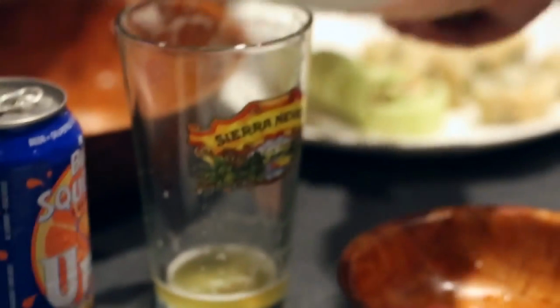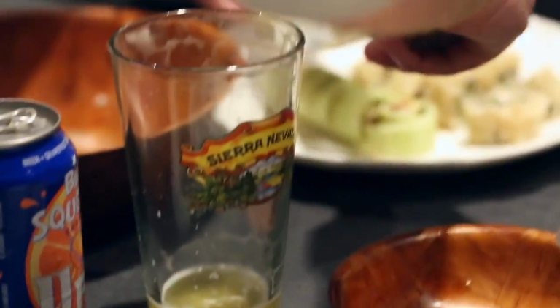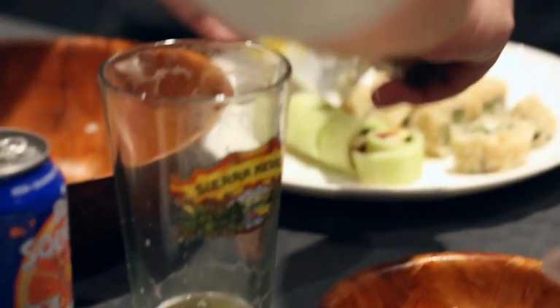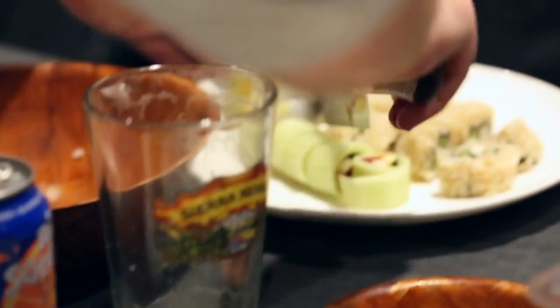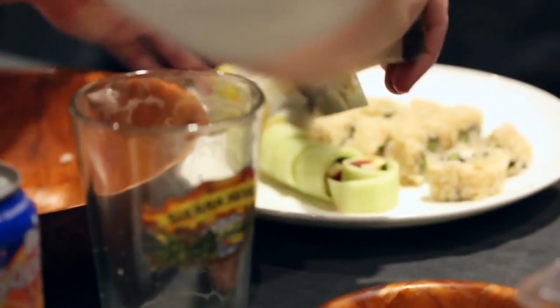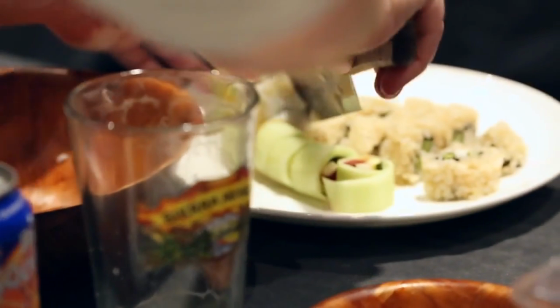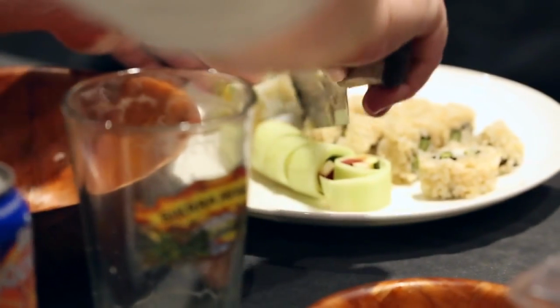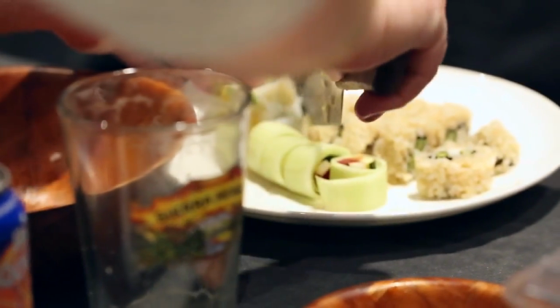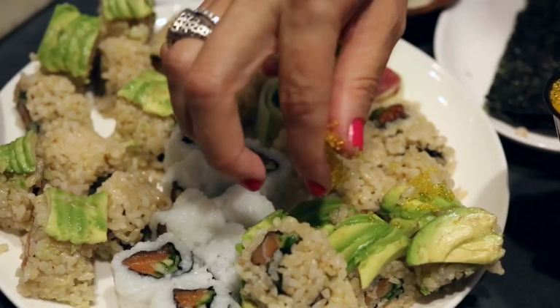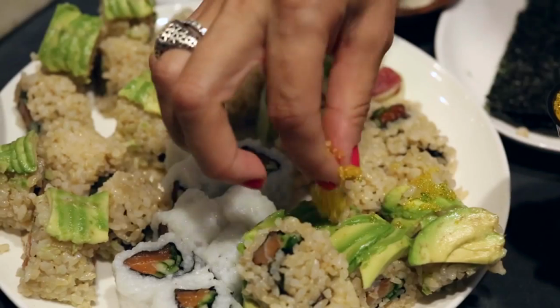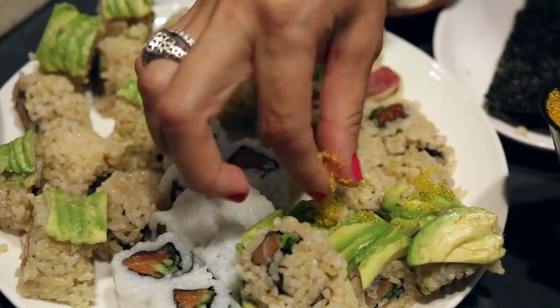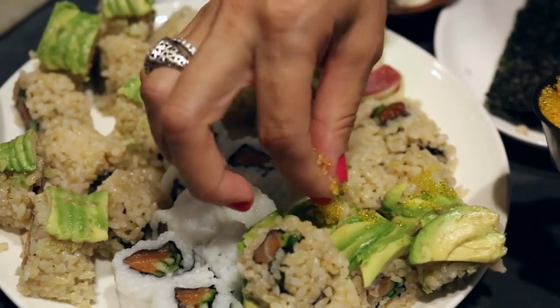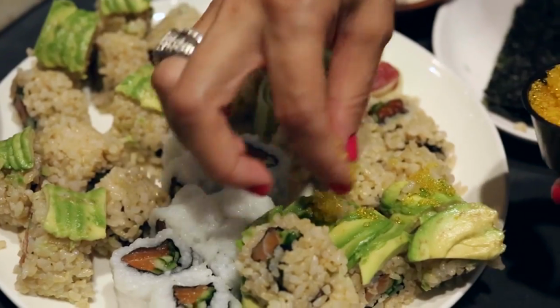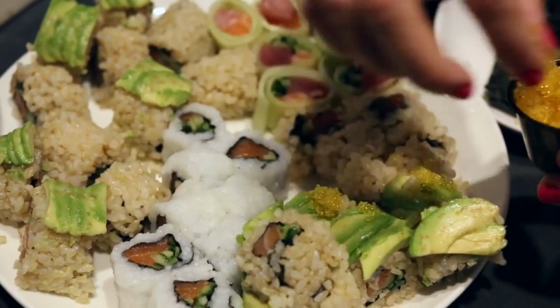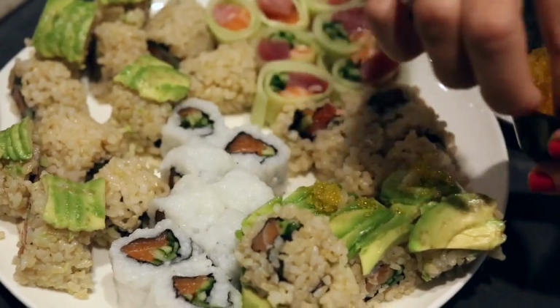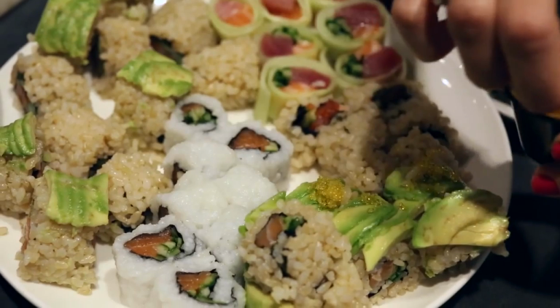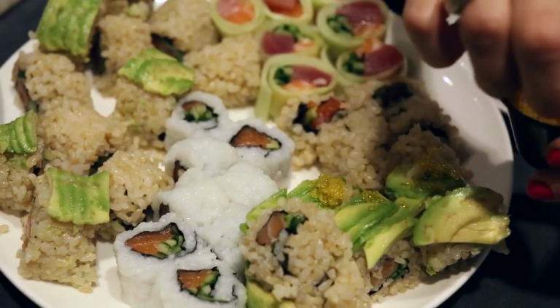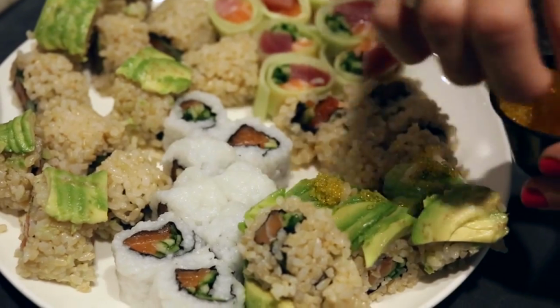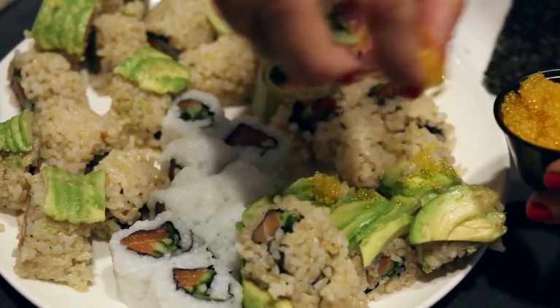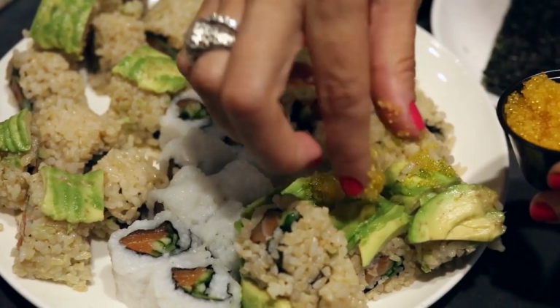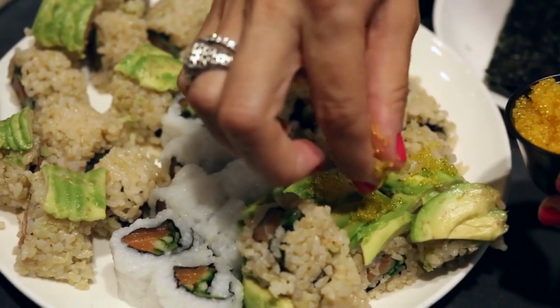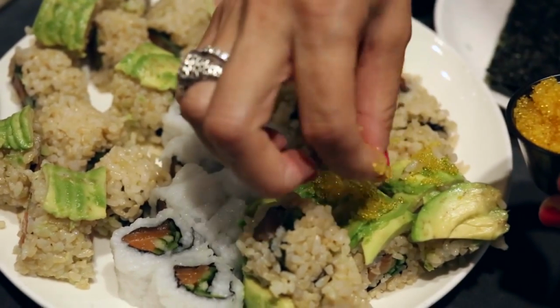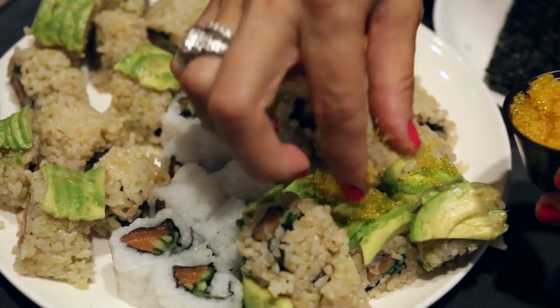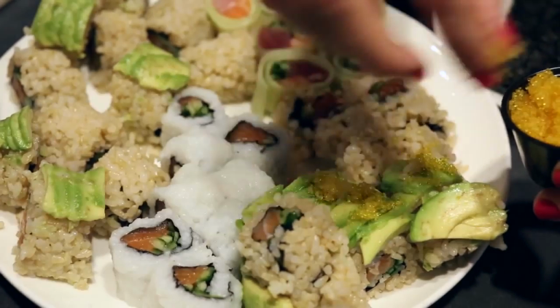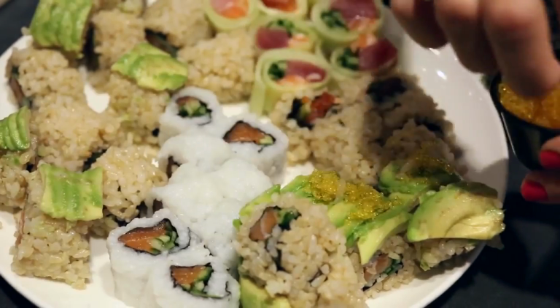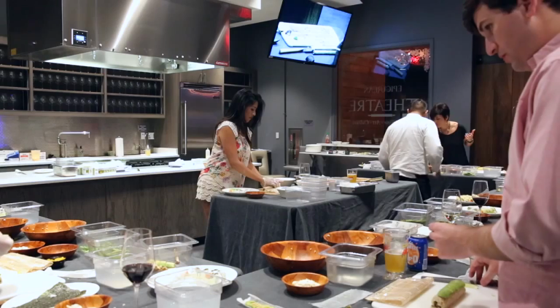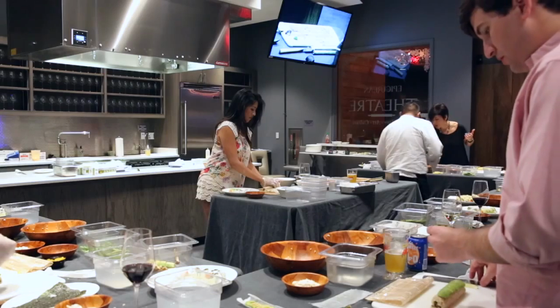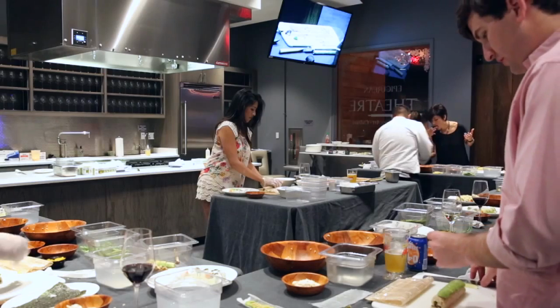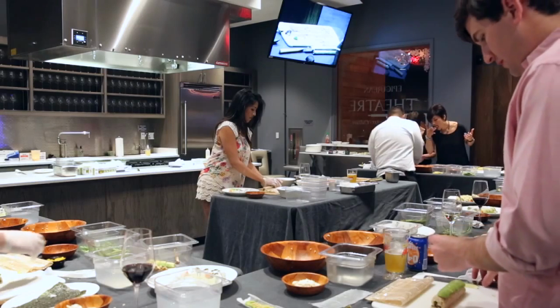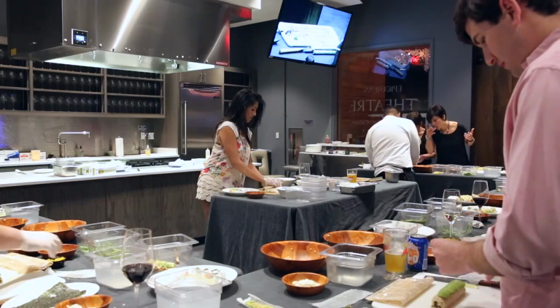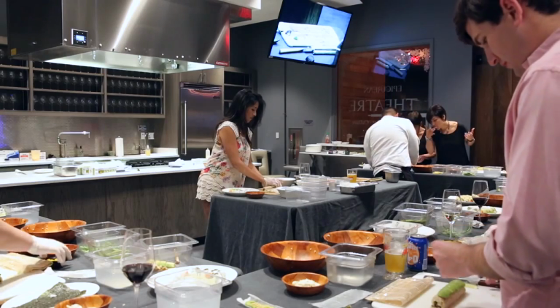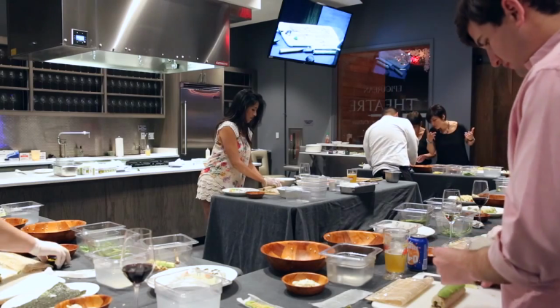So now, folks, you are done with roll number one. Plates are right there. Super, super easy.